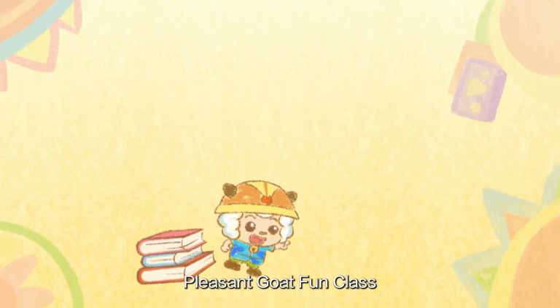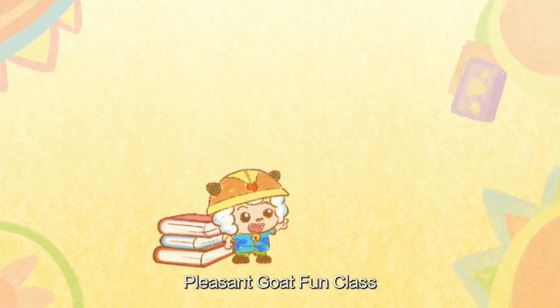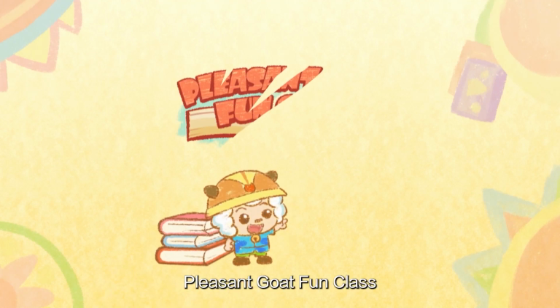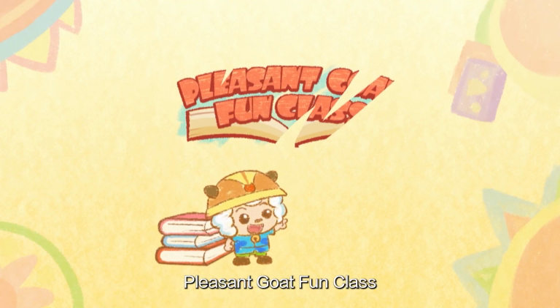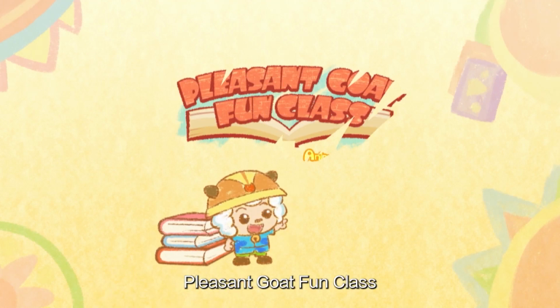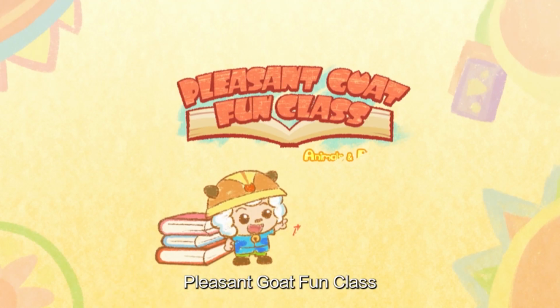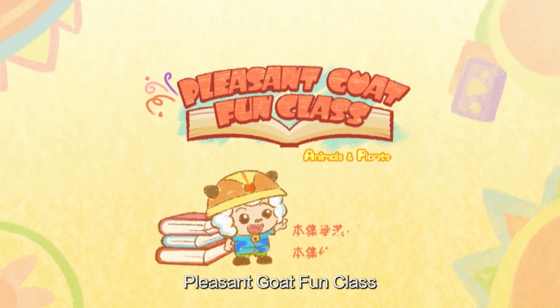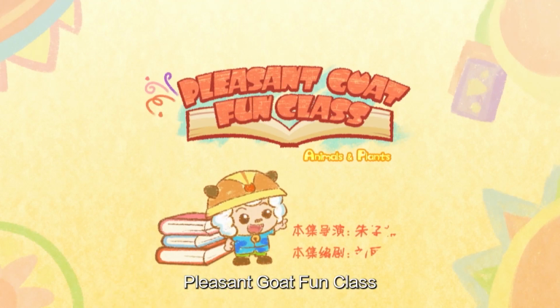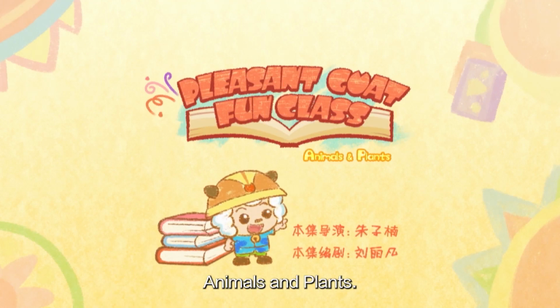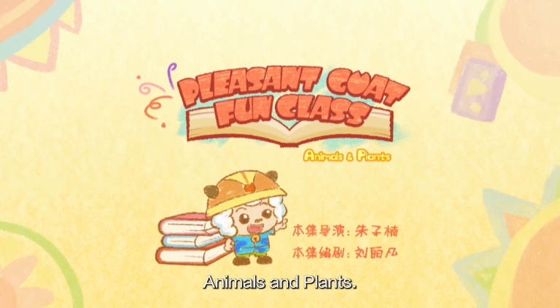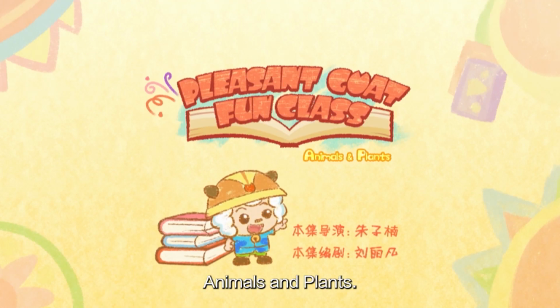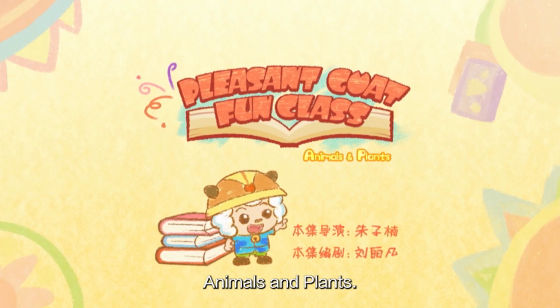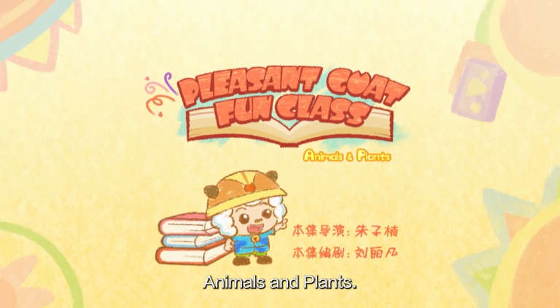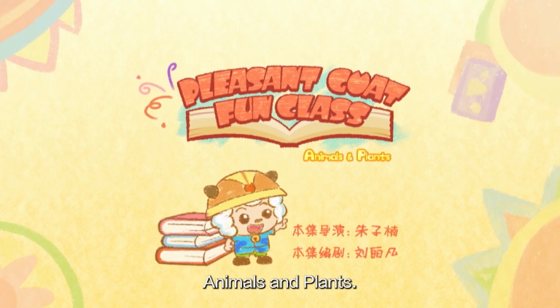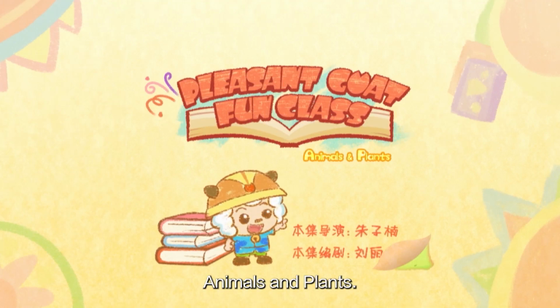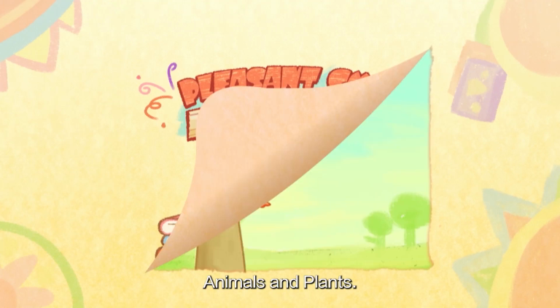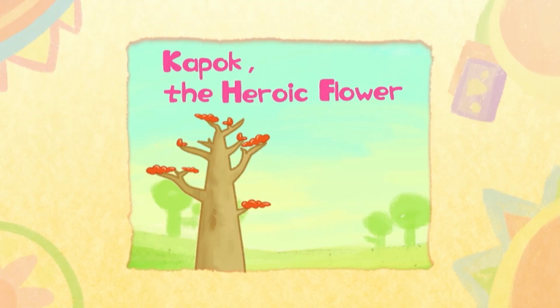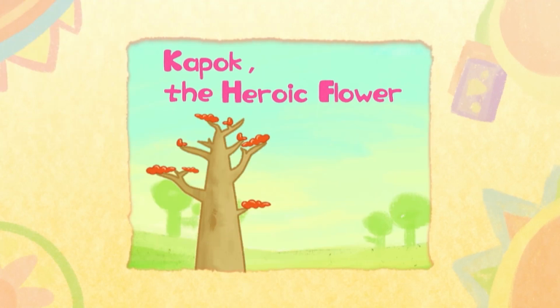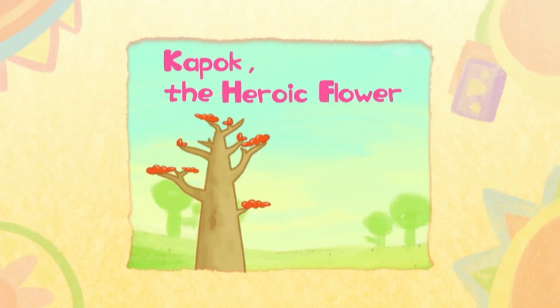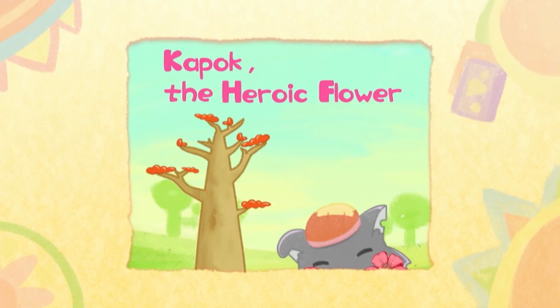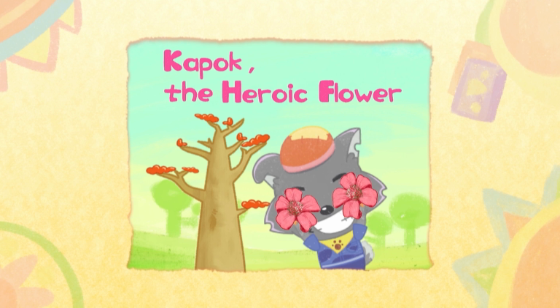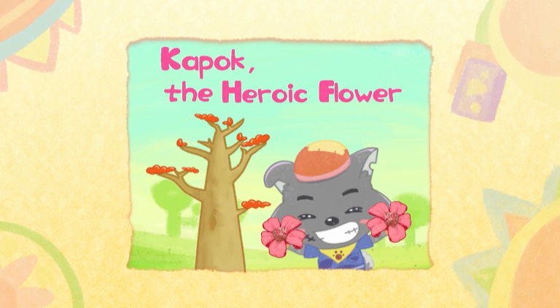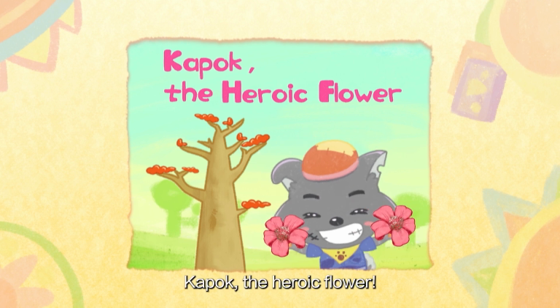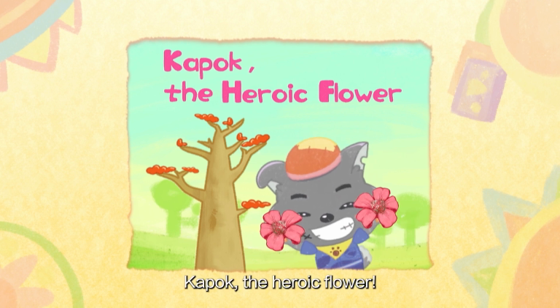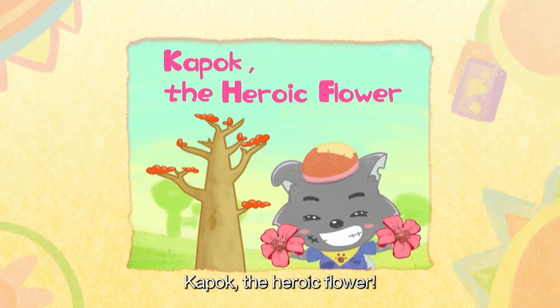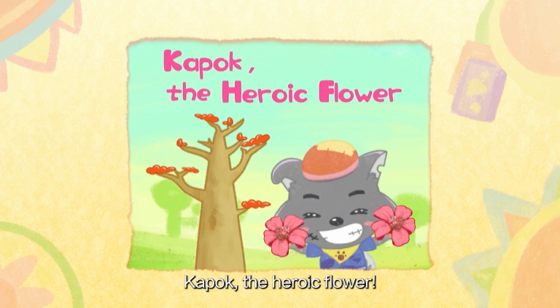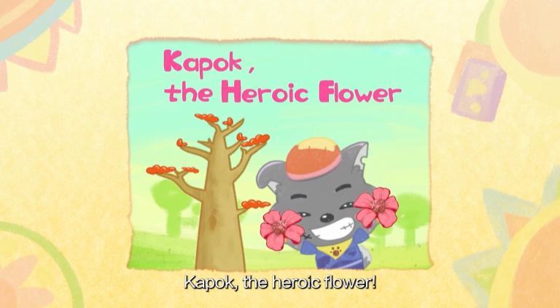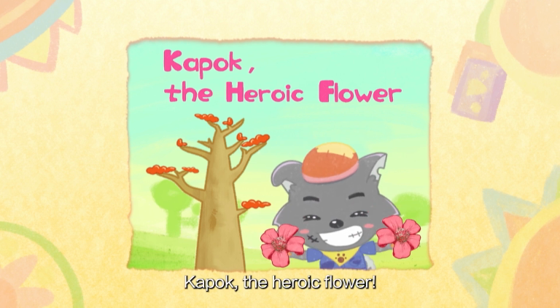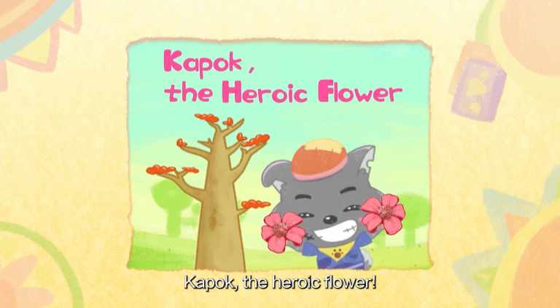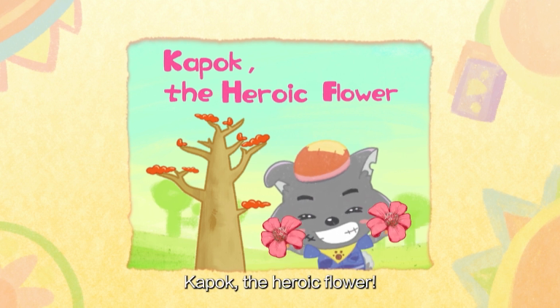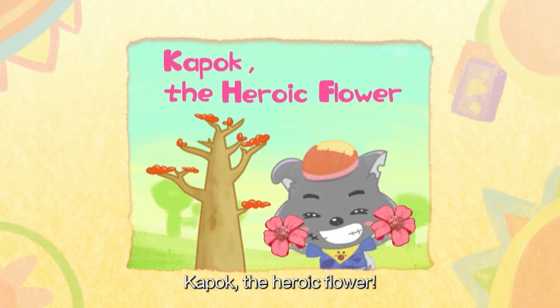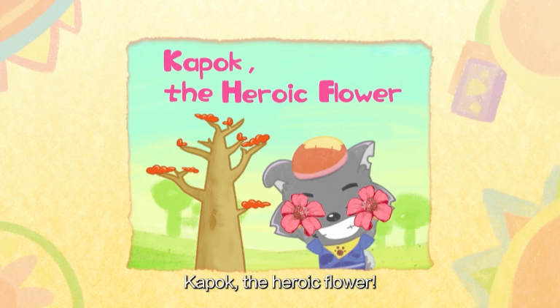Pleasant Goat Fun Class! Animals and Plants! K-Pop! The Heroic Flower!